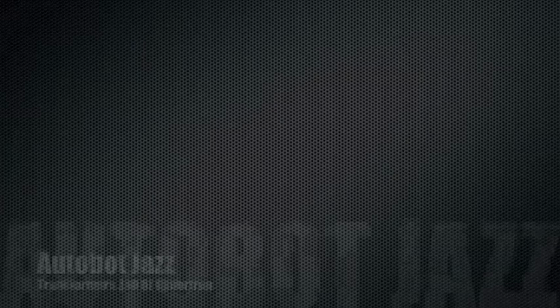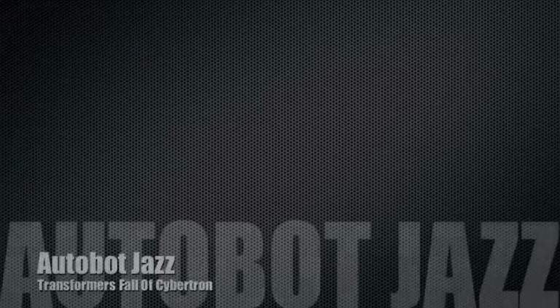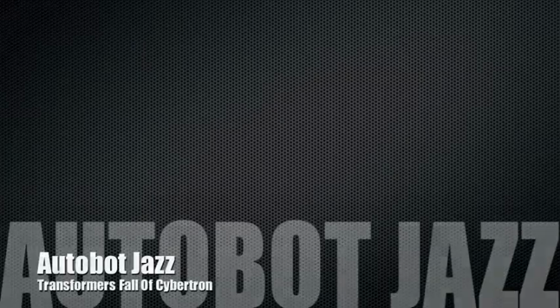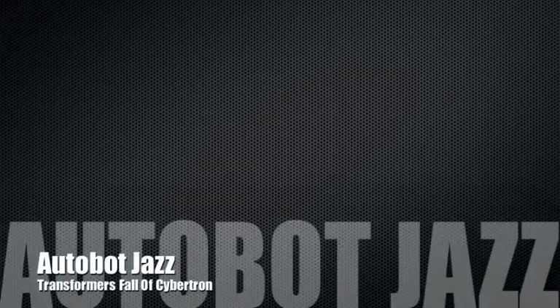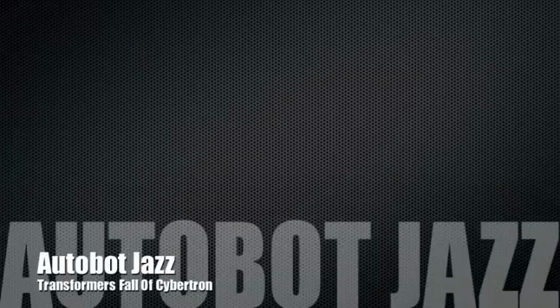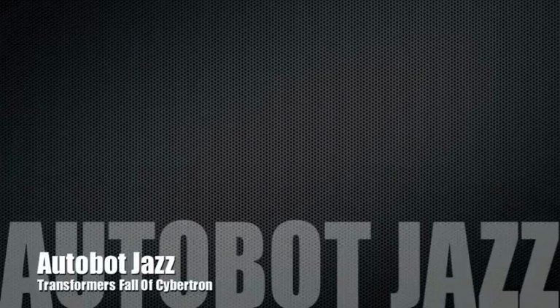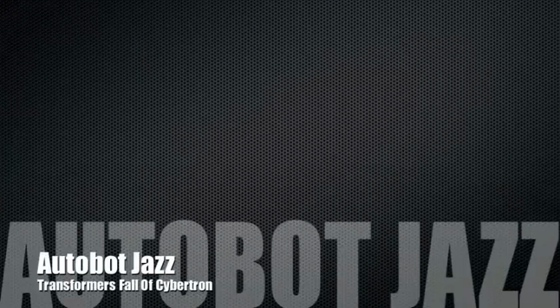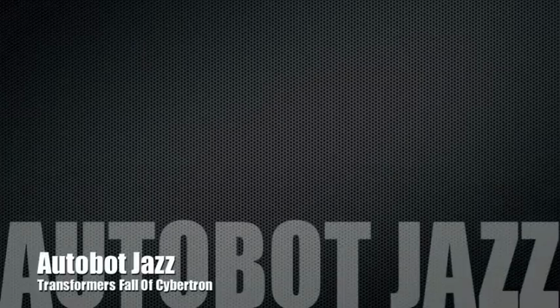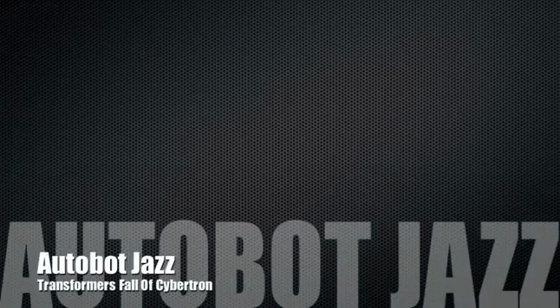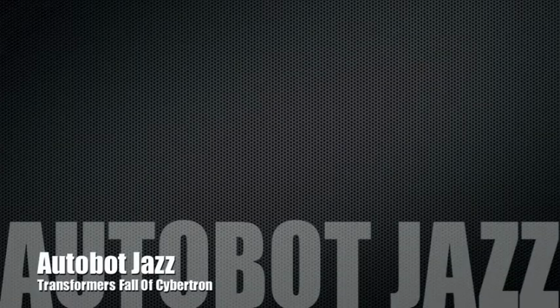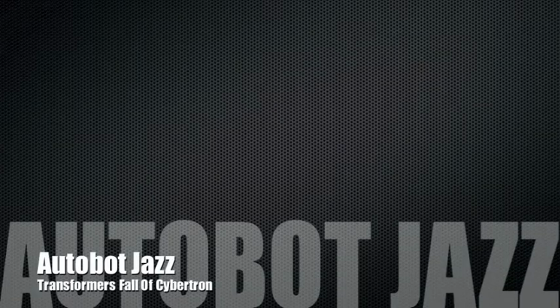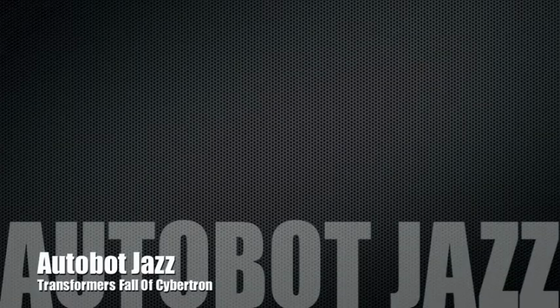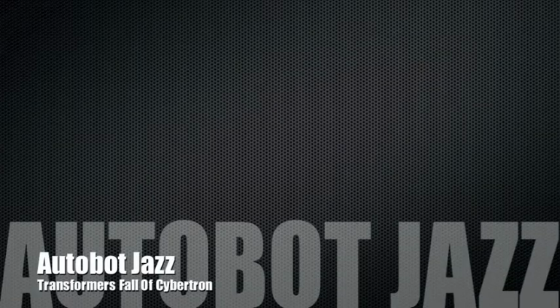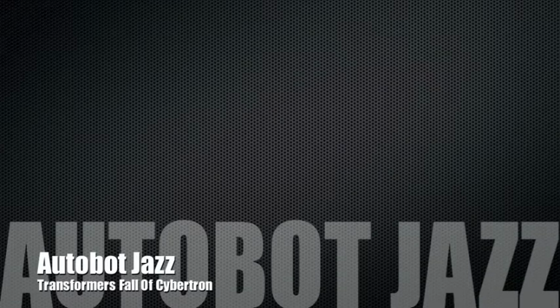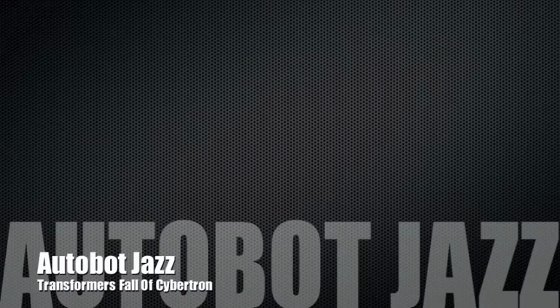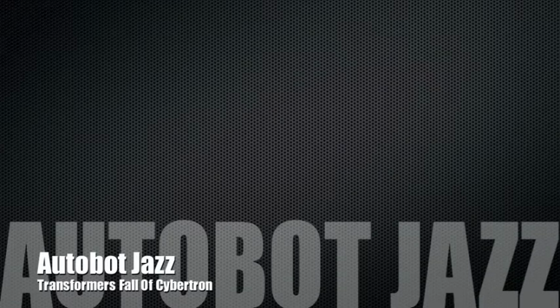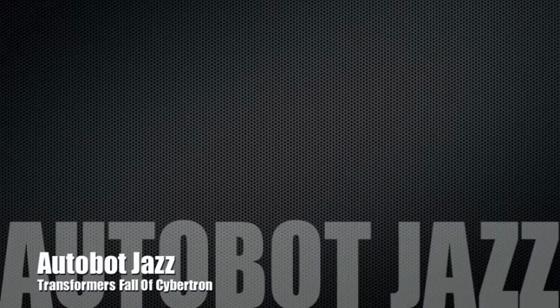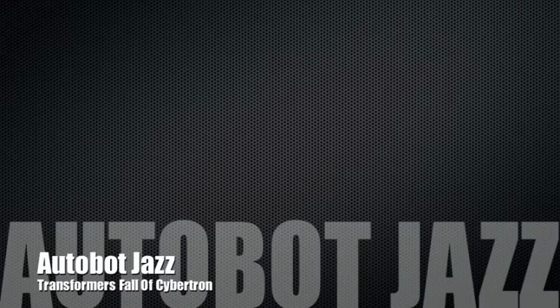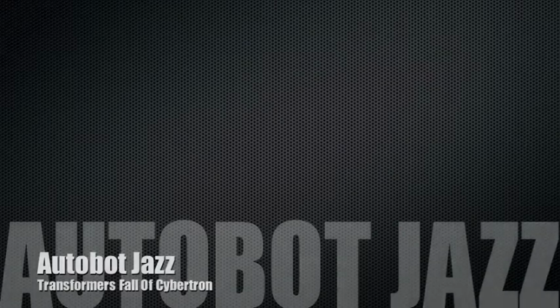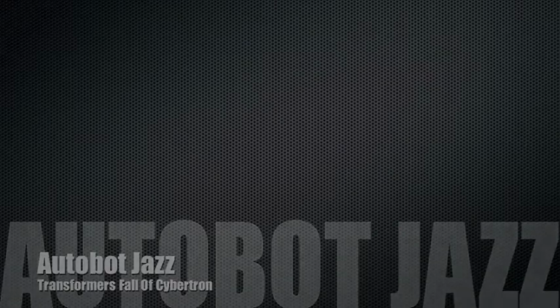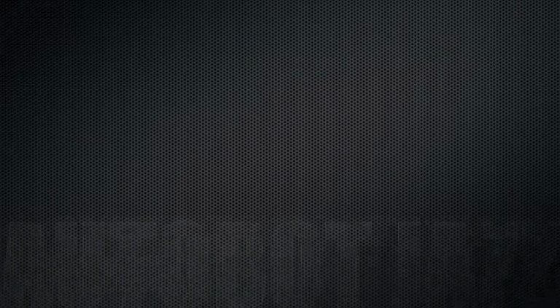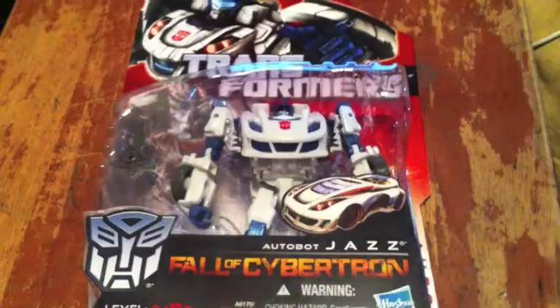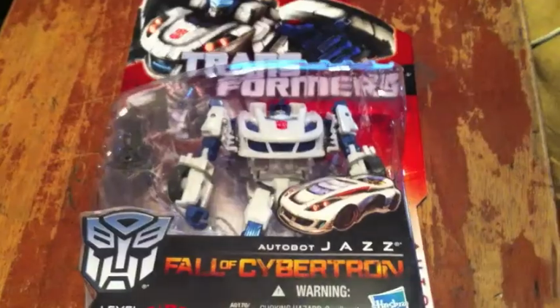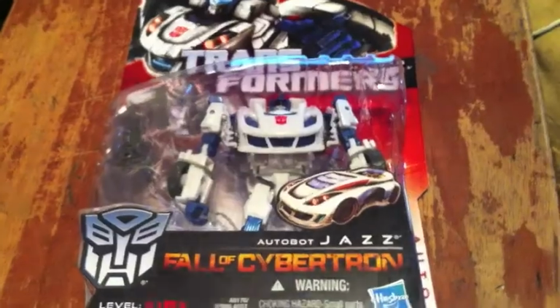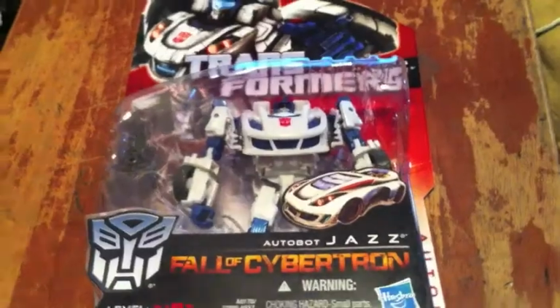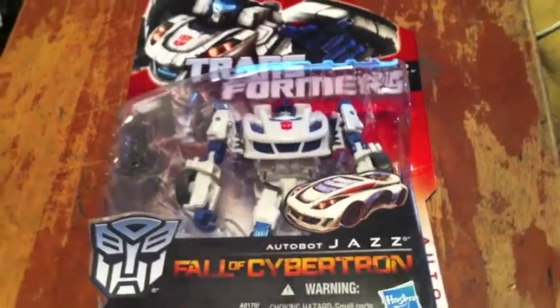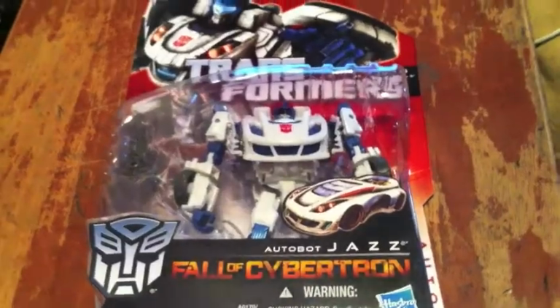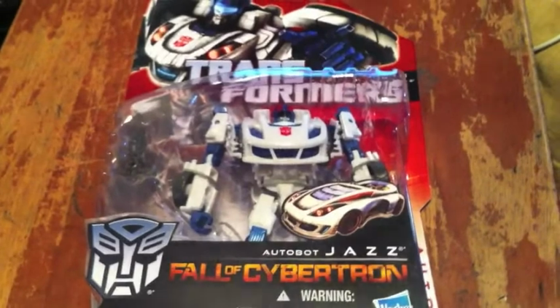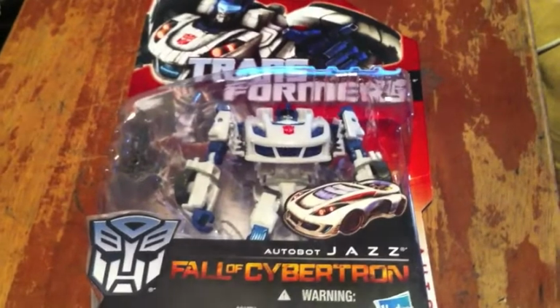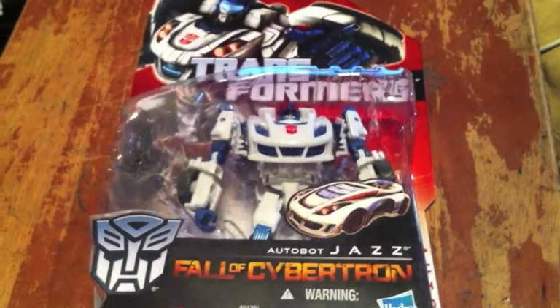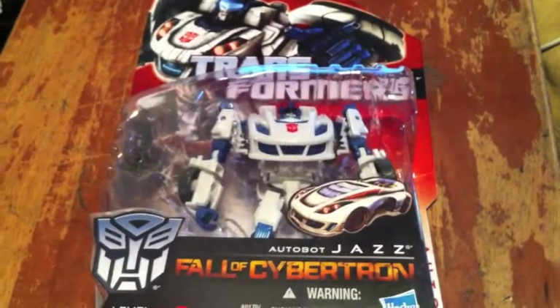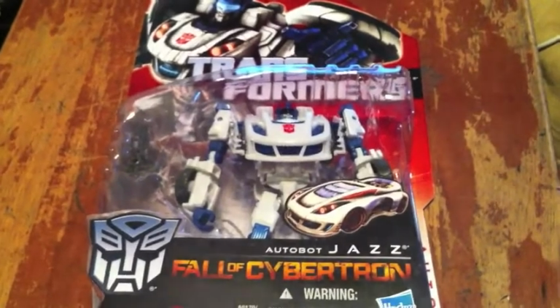Hello on YouTube, this is a new installment to my channel, Retro Toy Corner.